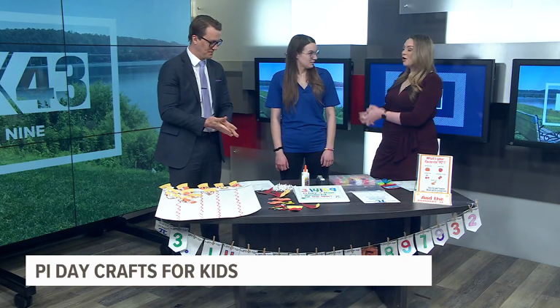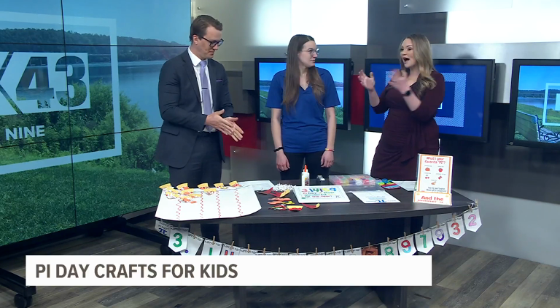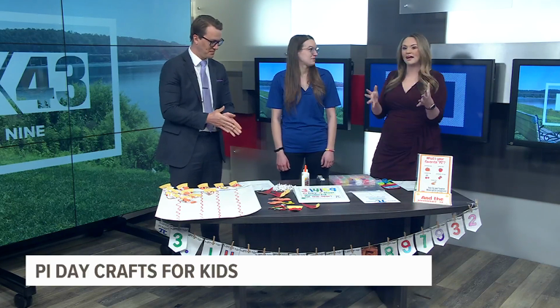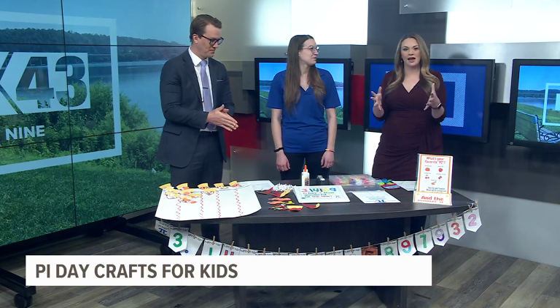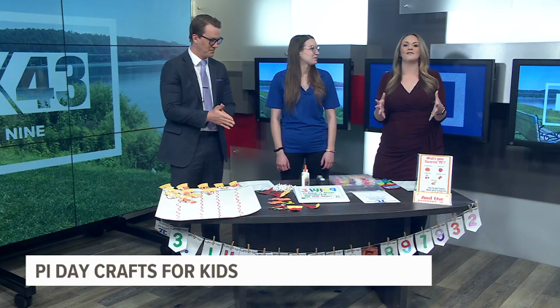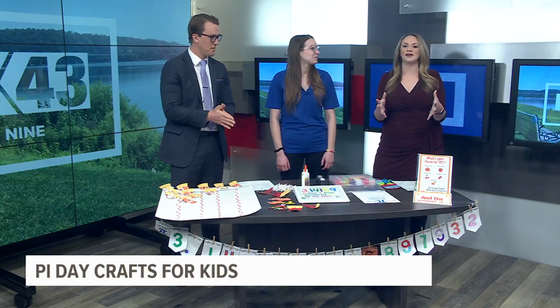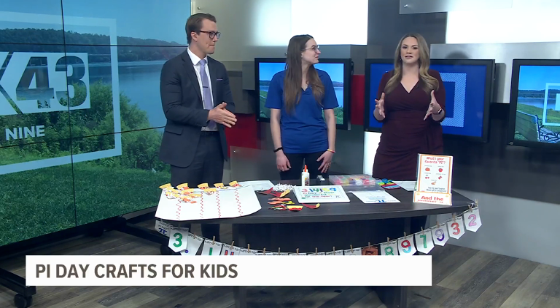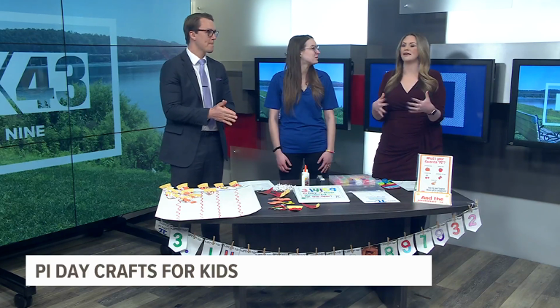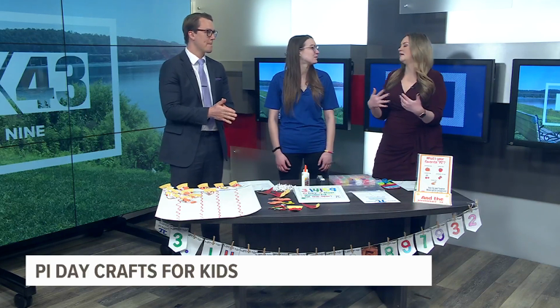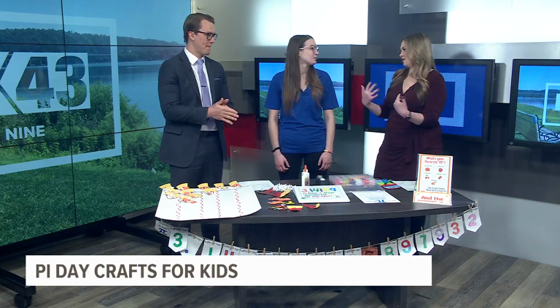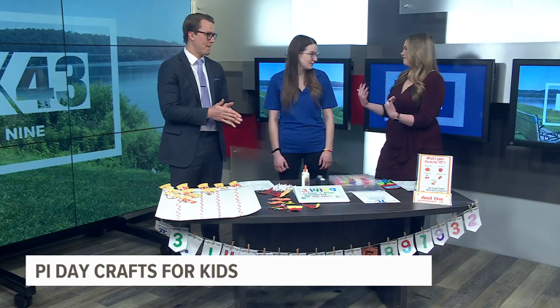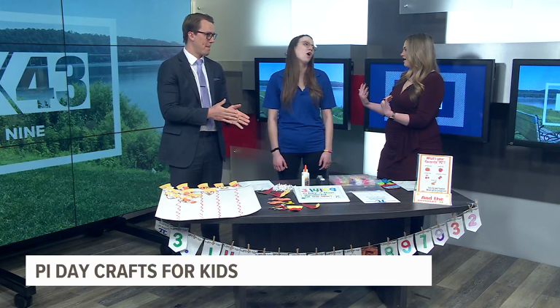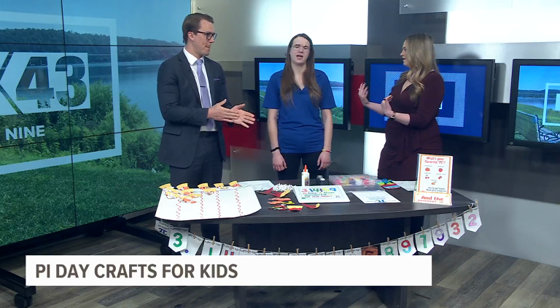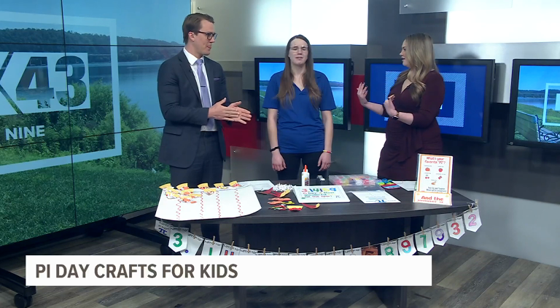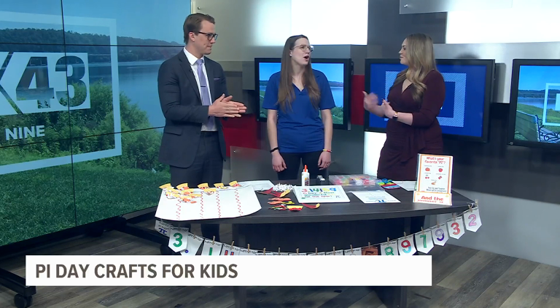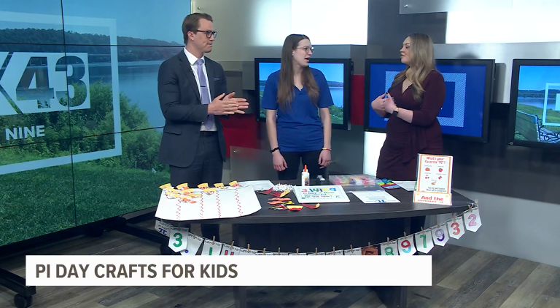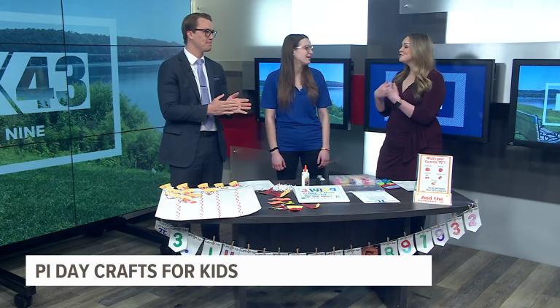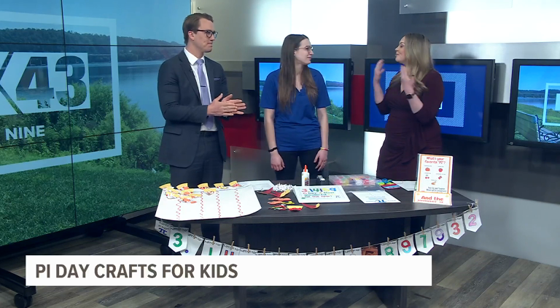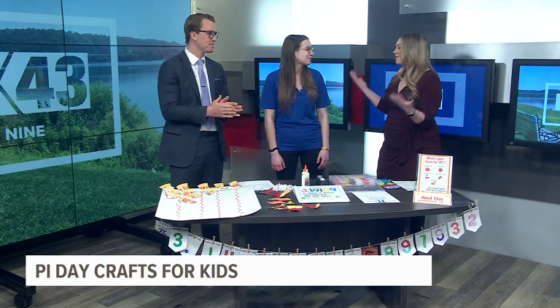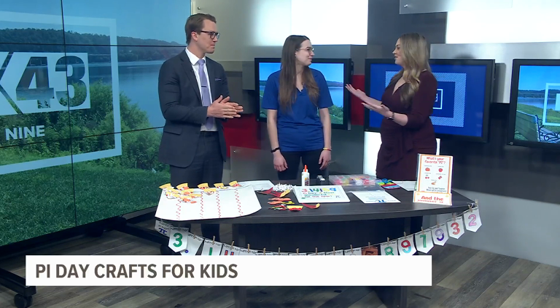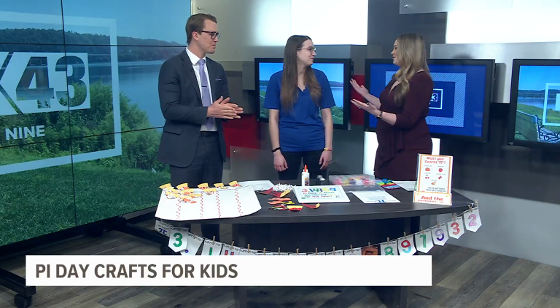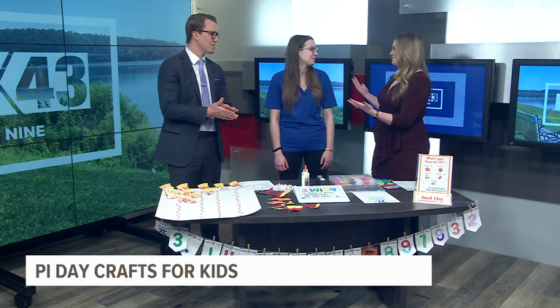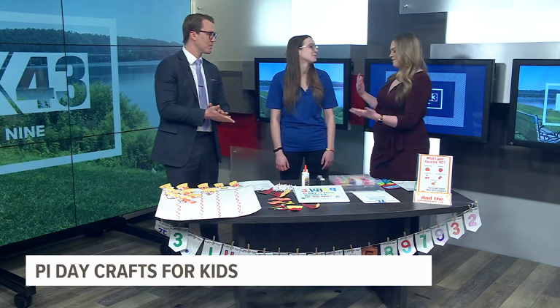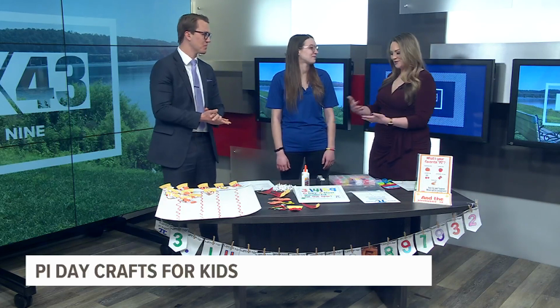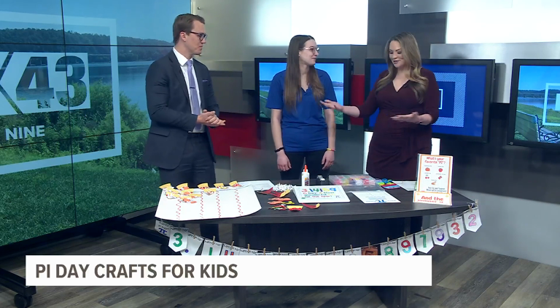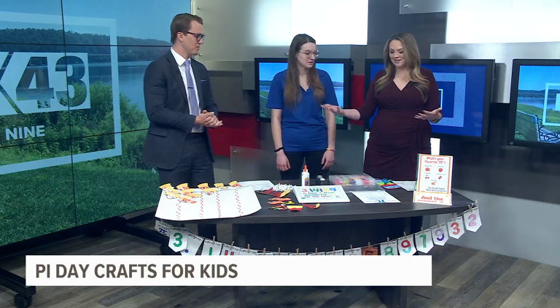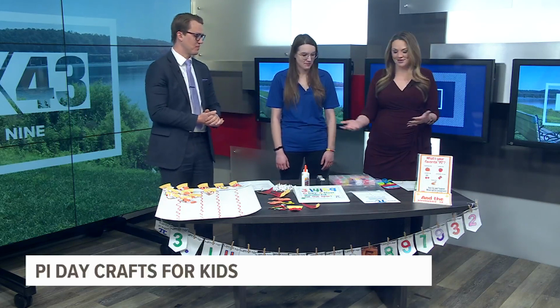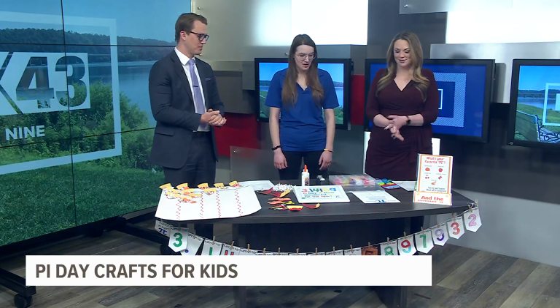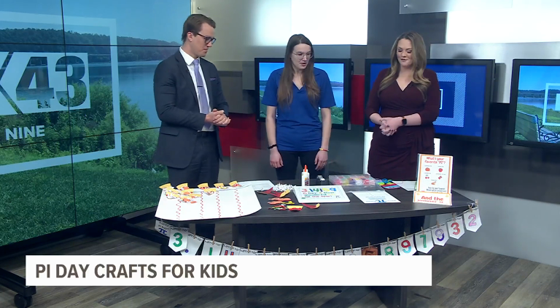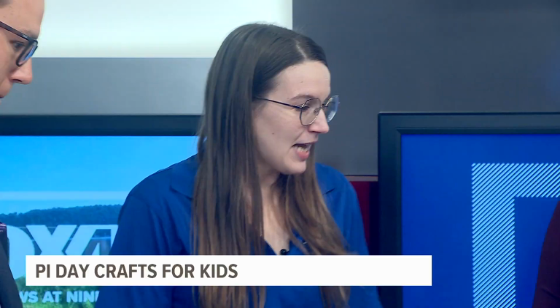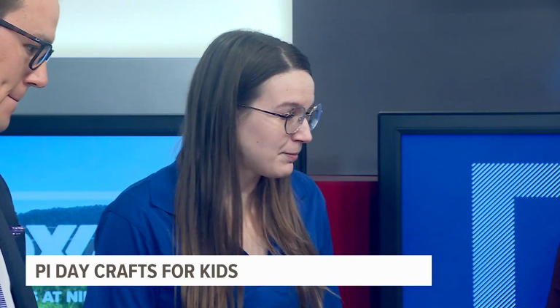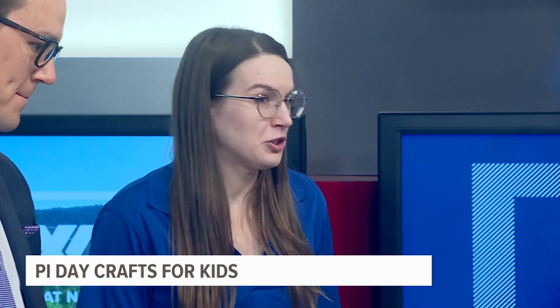We know Pi Day — a lot of the focus is on eating pie — but there are so many other things you can do too. So explain some of the things you brought for us.